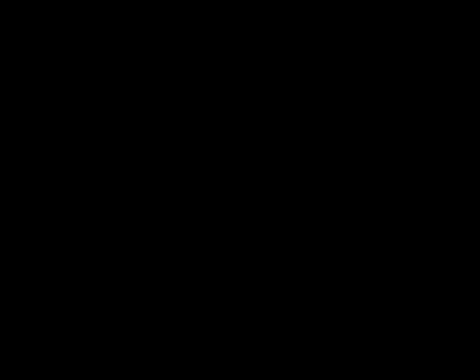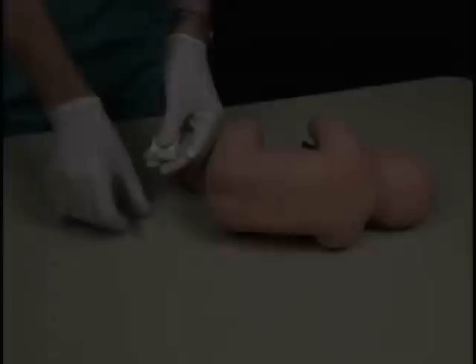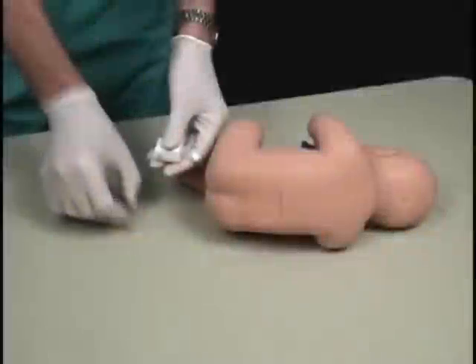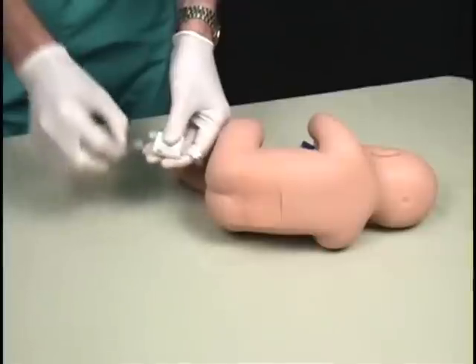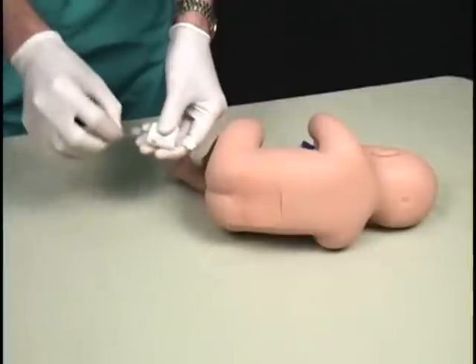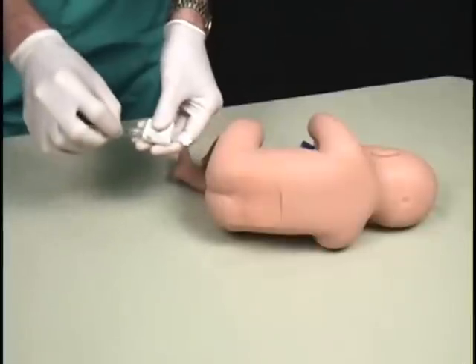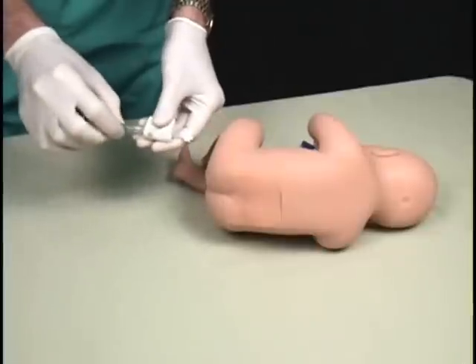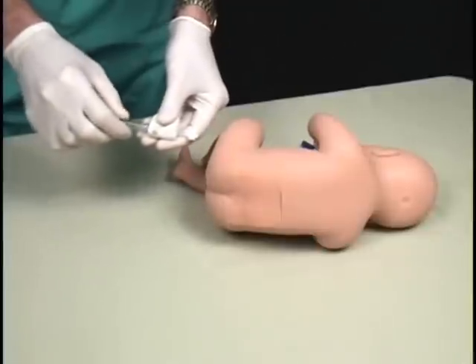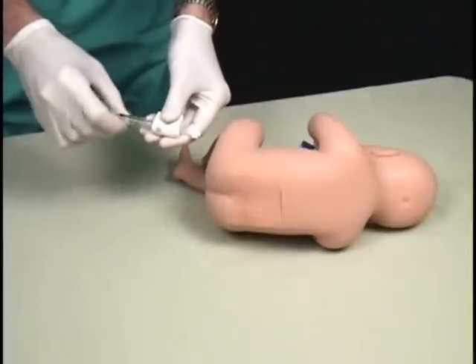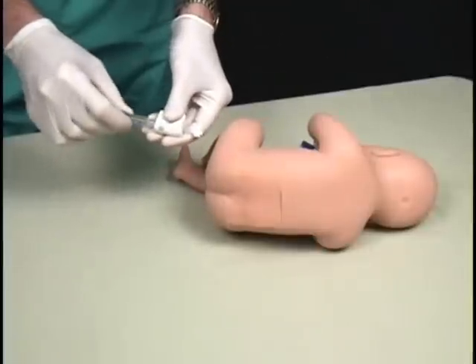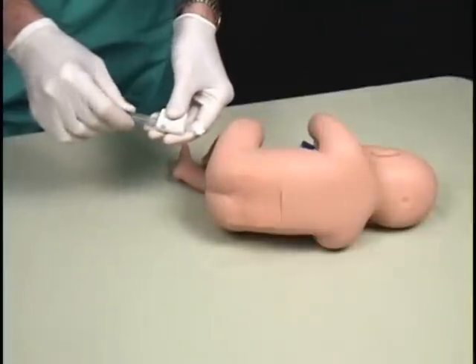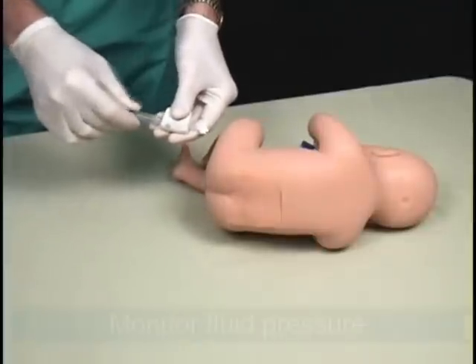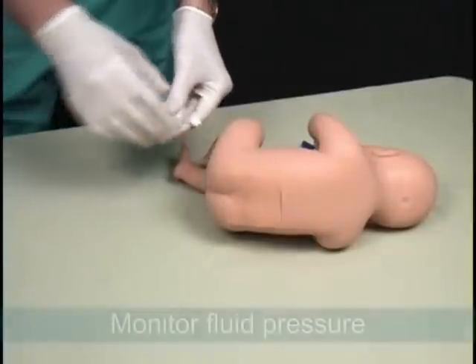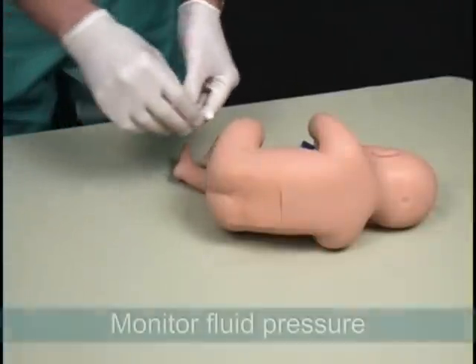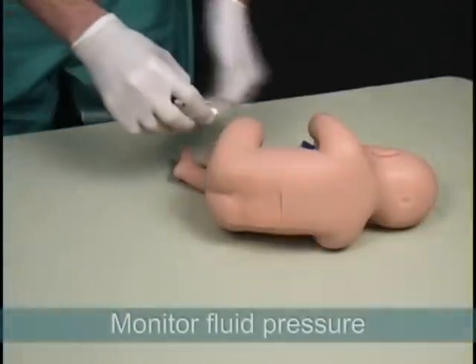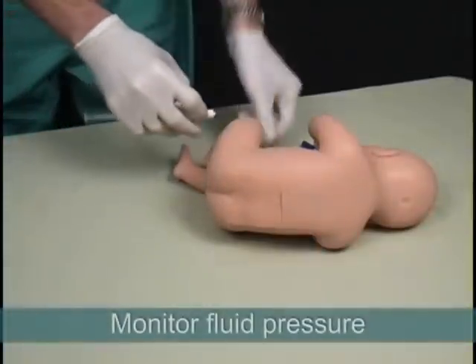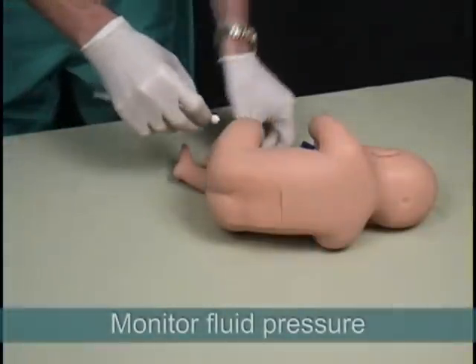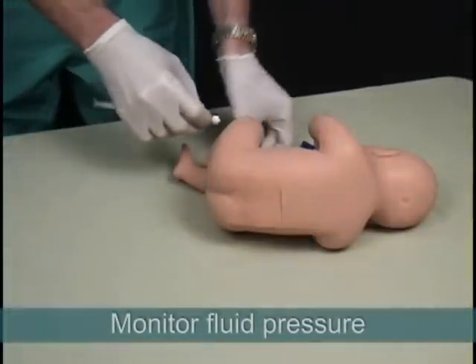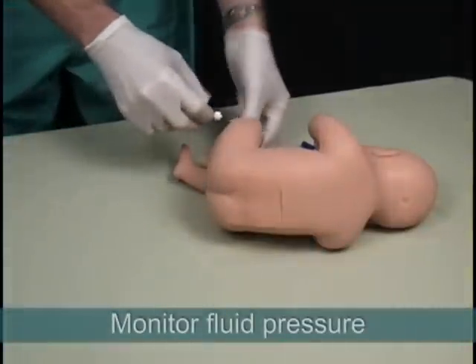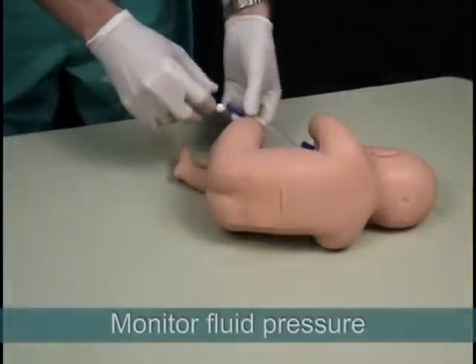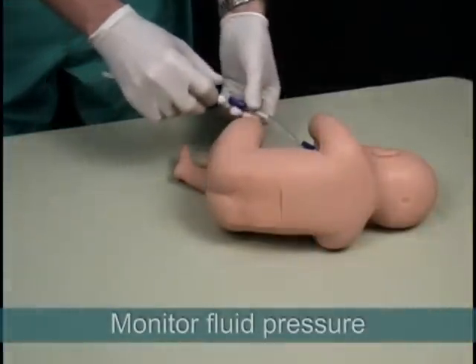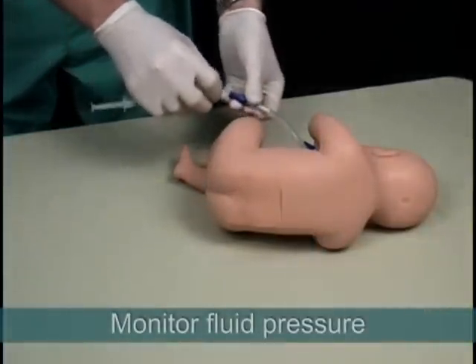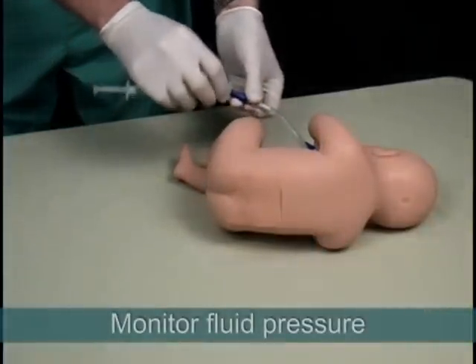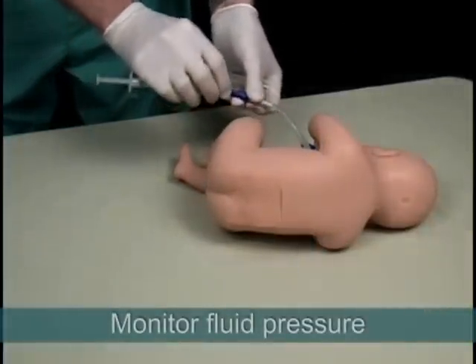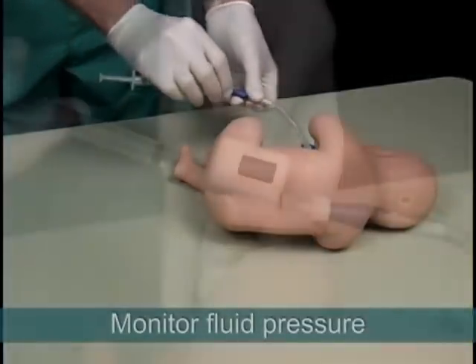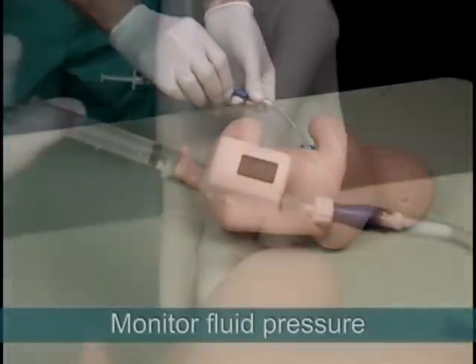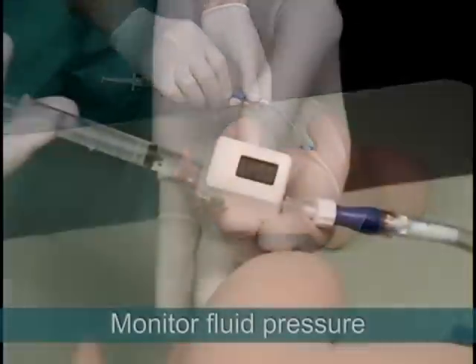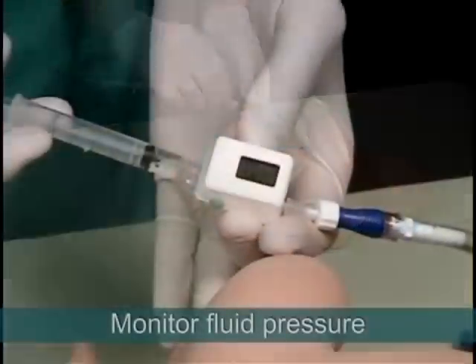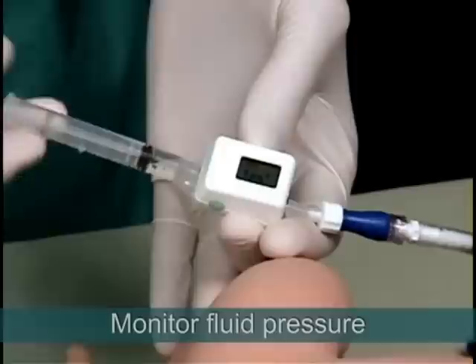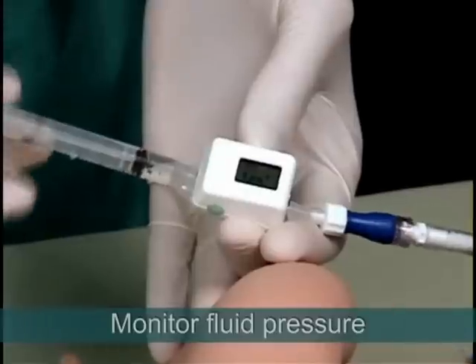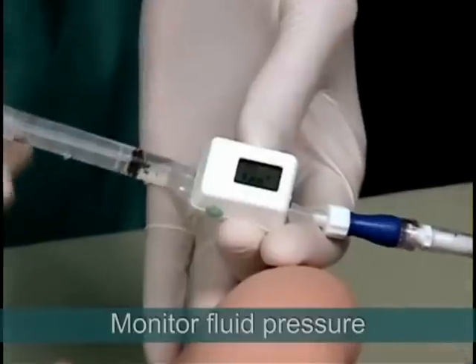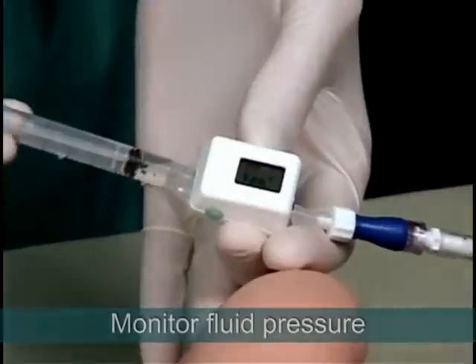An optional pressure gauge can be added to one or both of the lines to more precisely measure and control the fluid pressure.